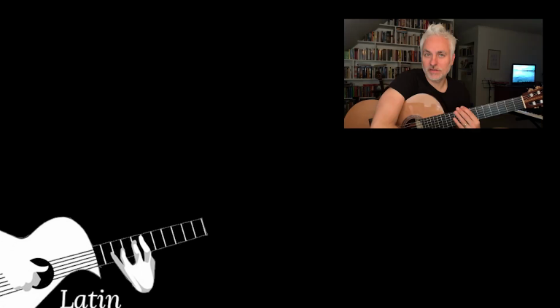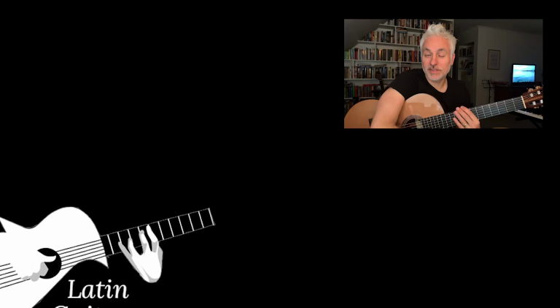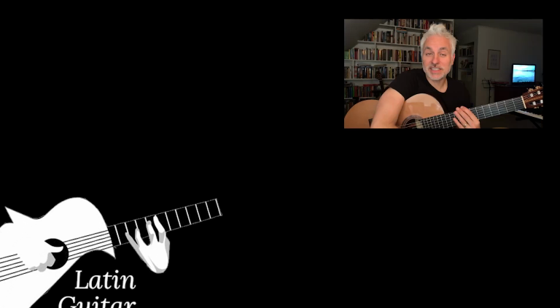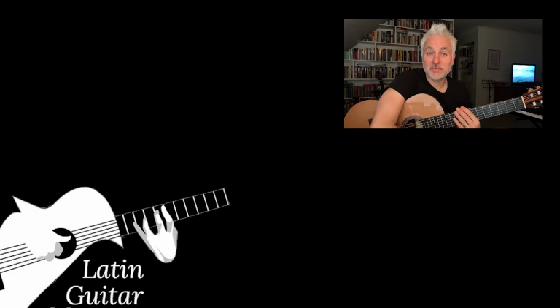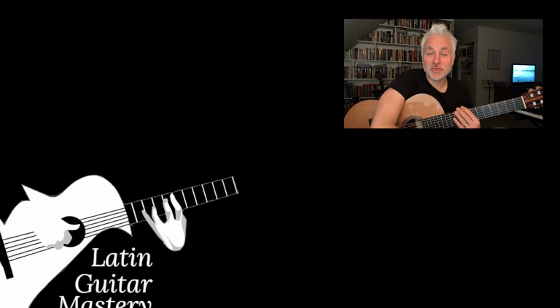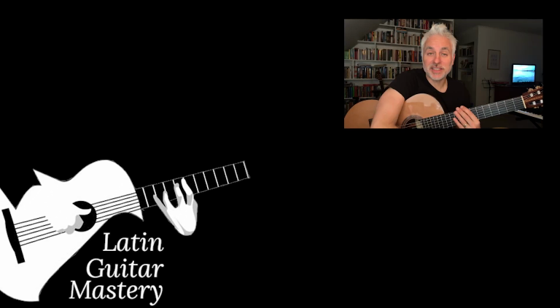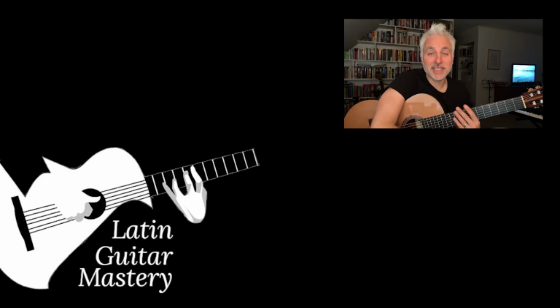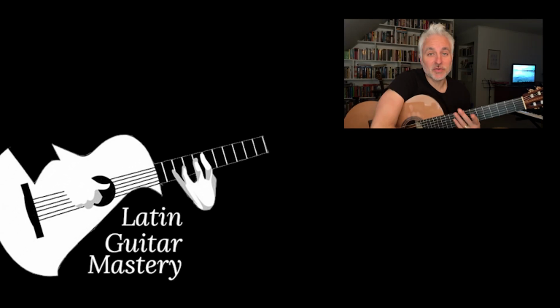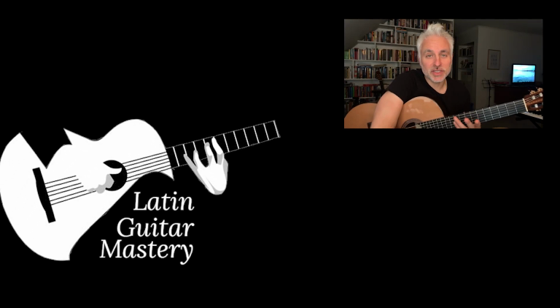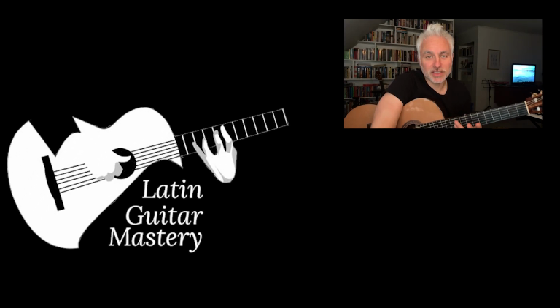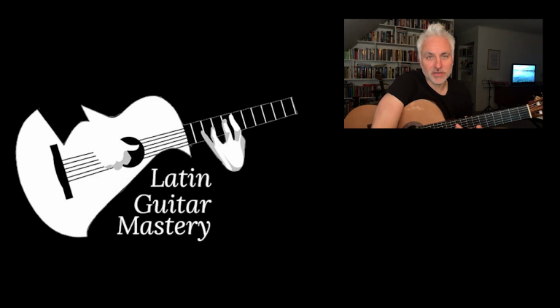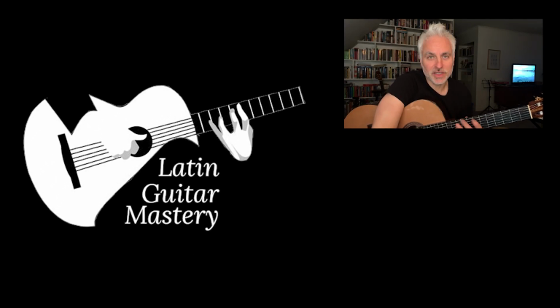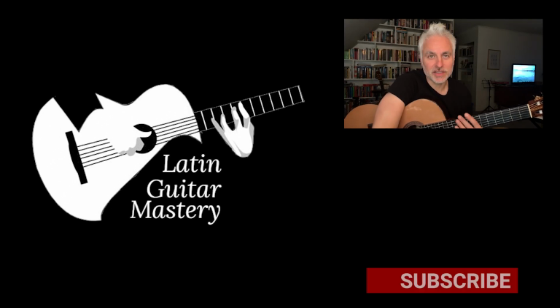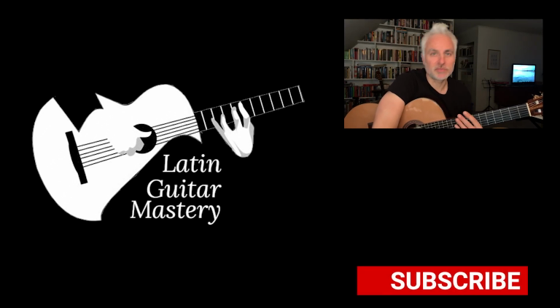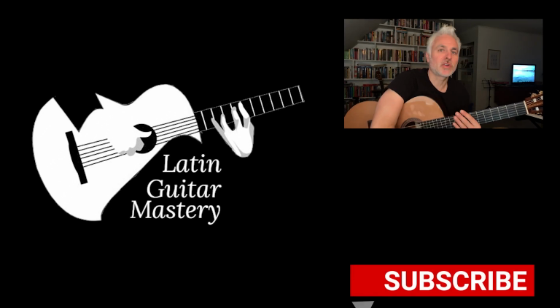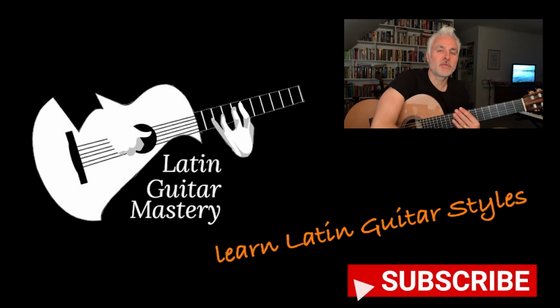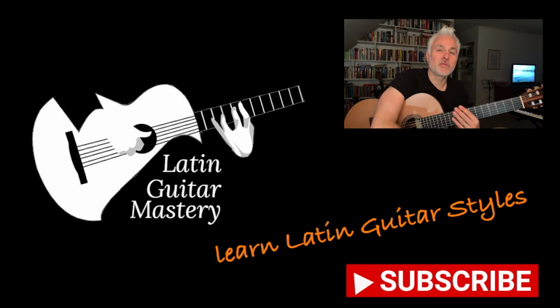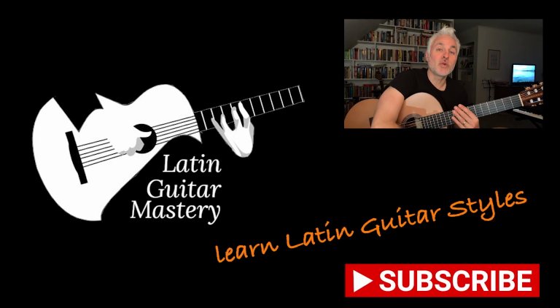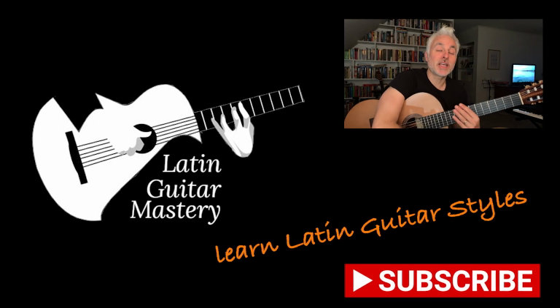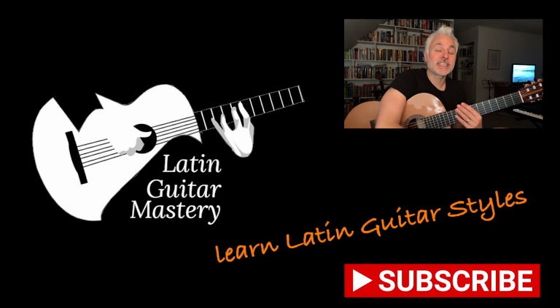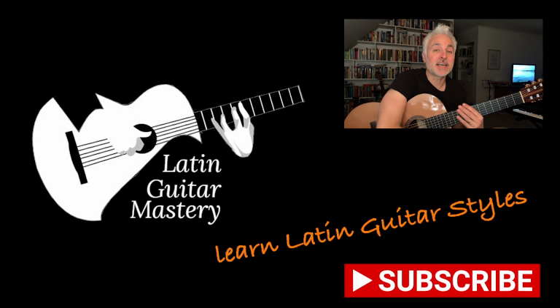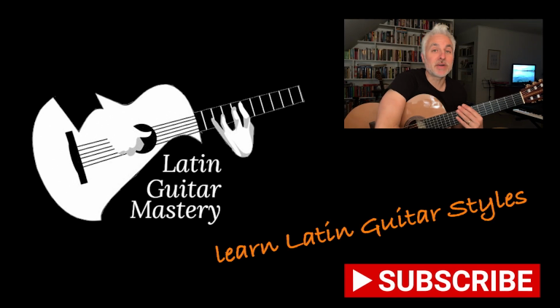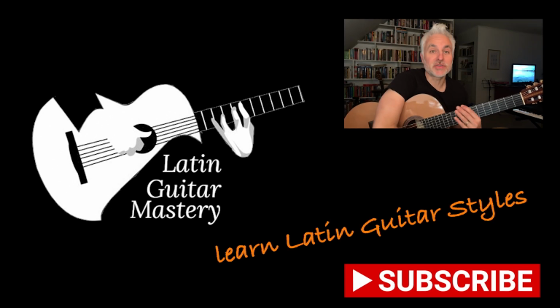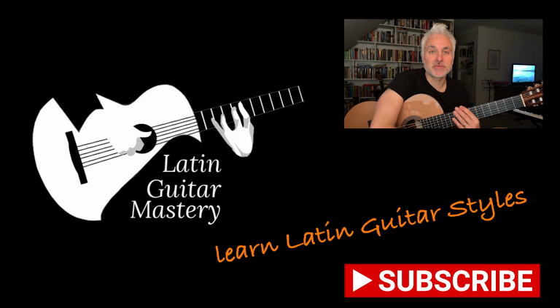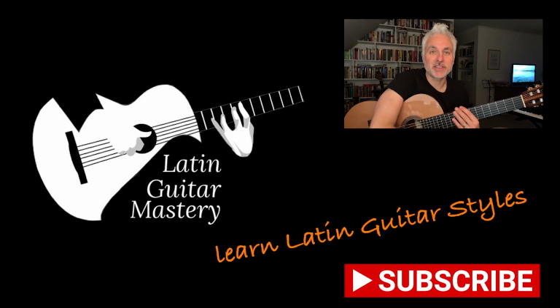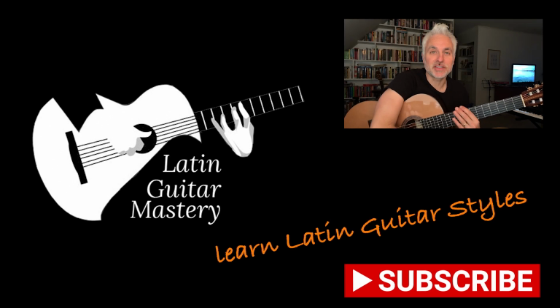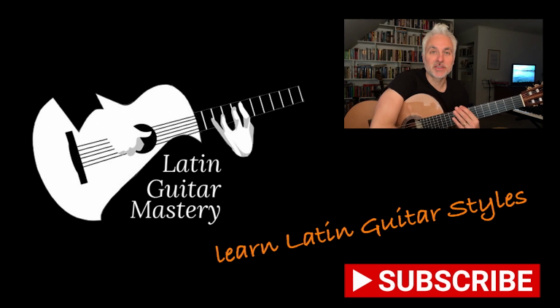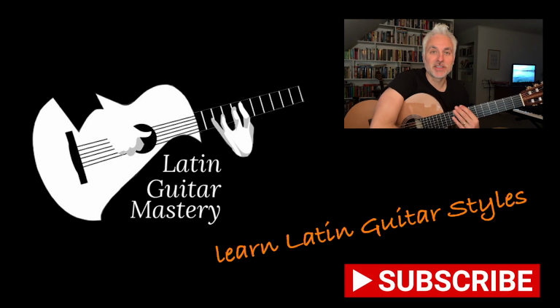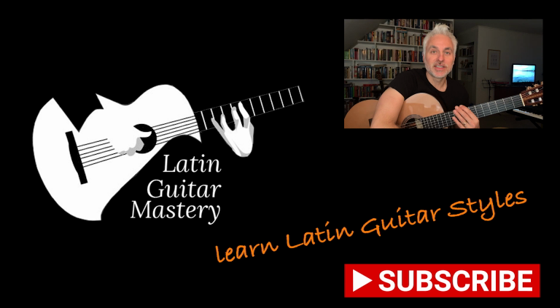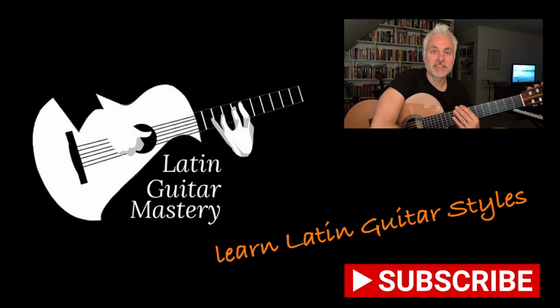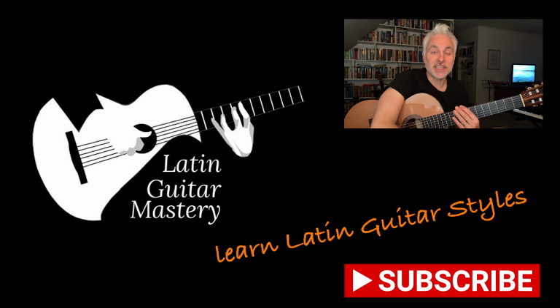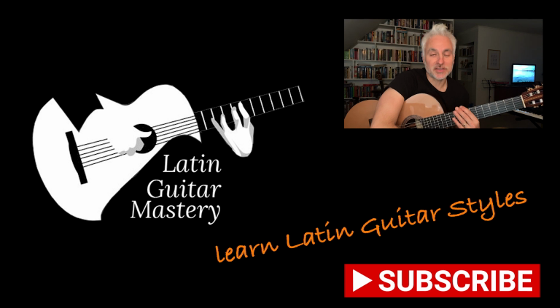That's it for me. Thanks for watching, and don't forget to subscribe for more Latin Guitar Mastery videos. See you next time.